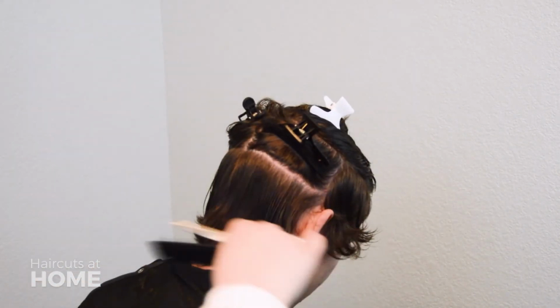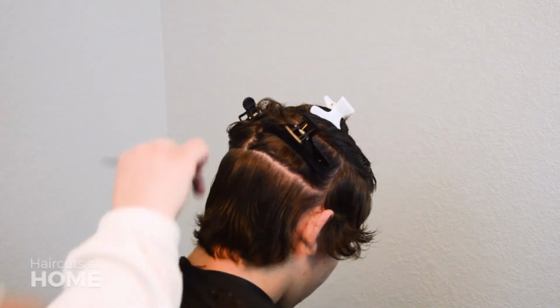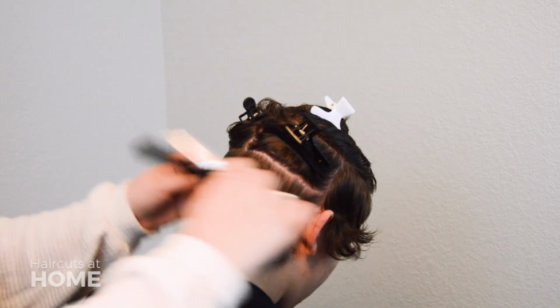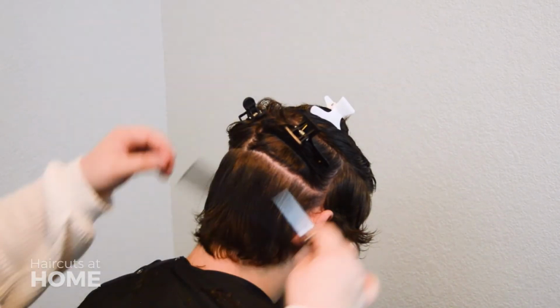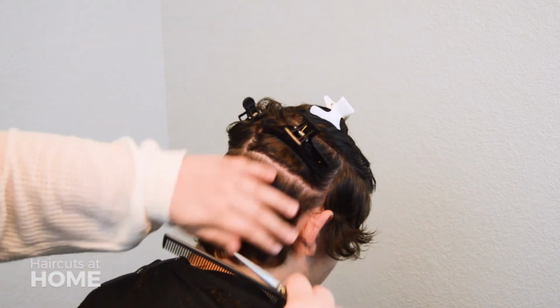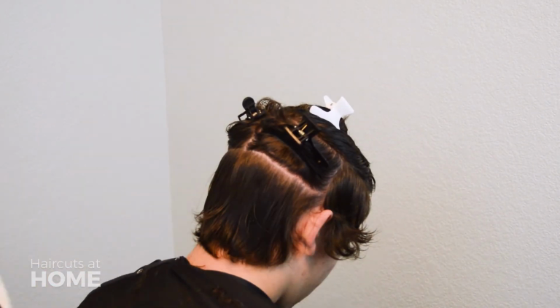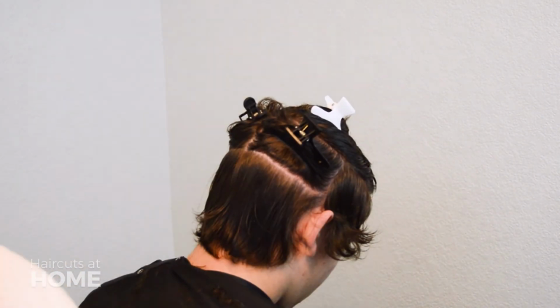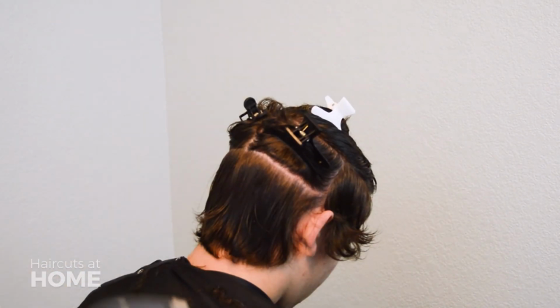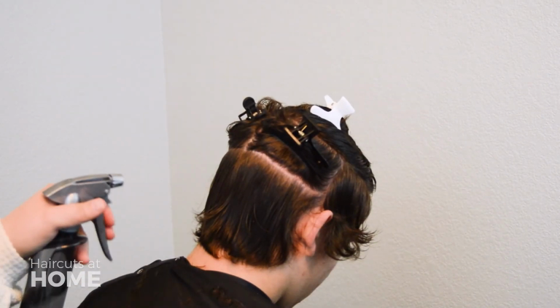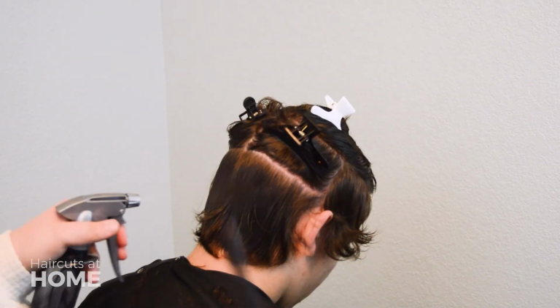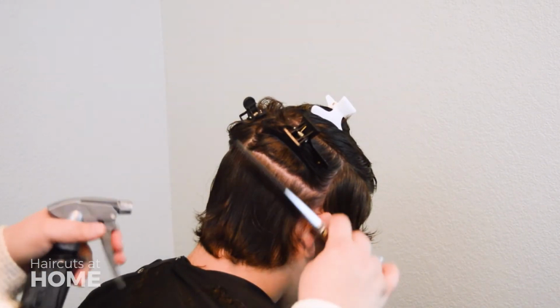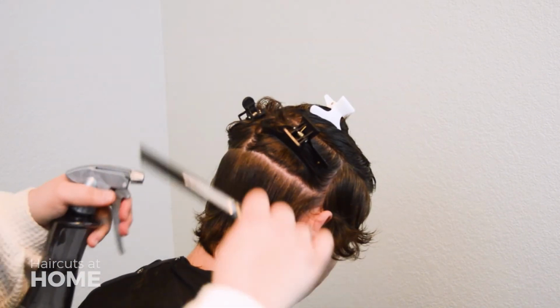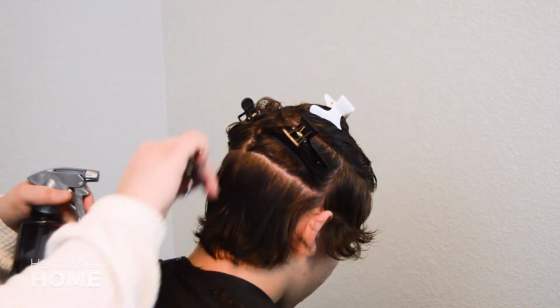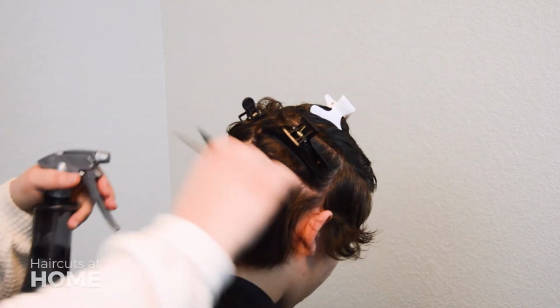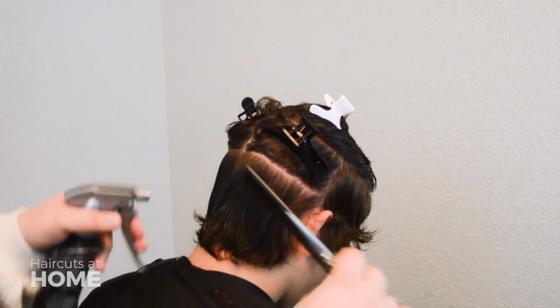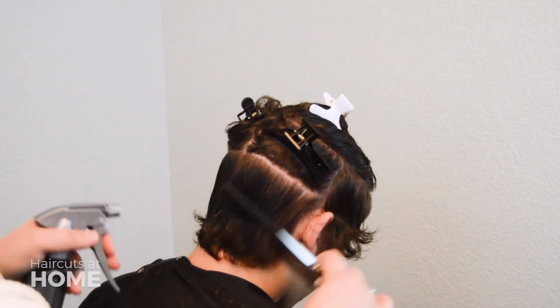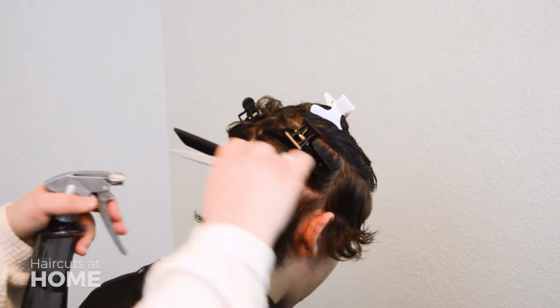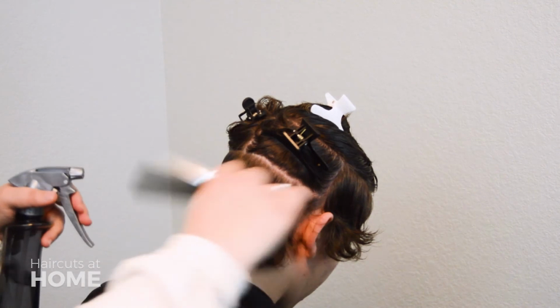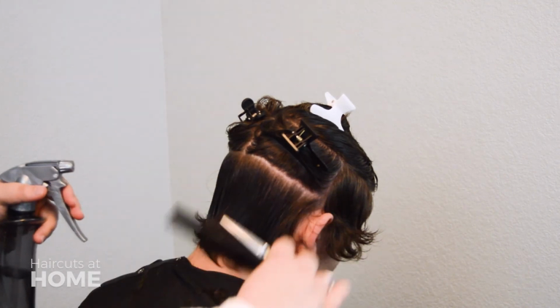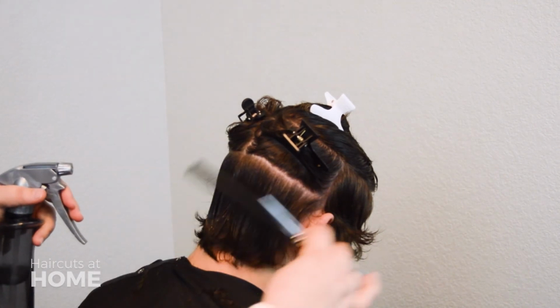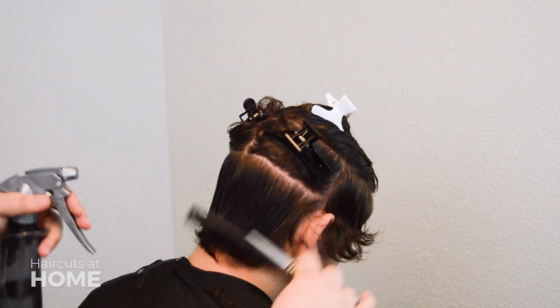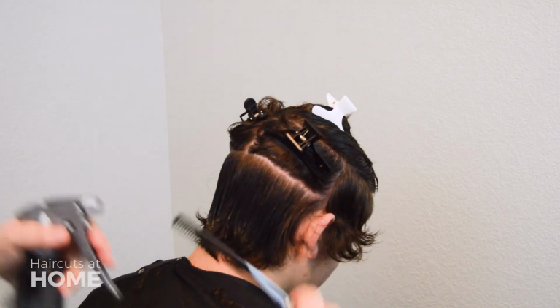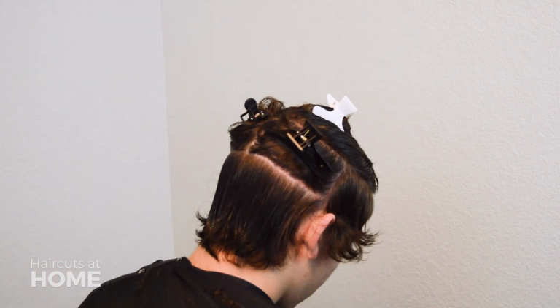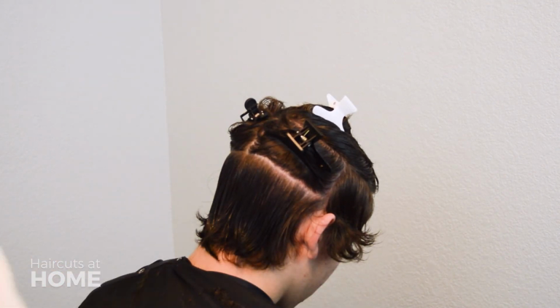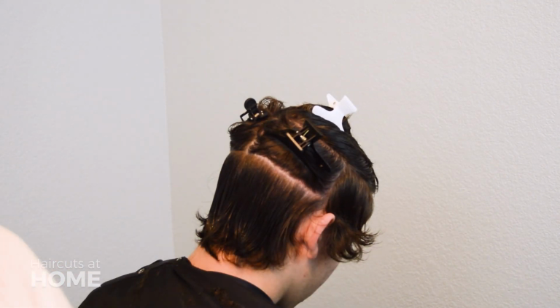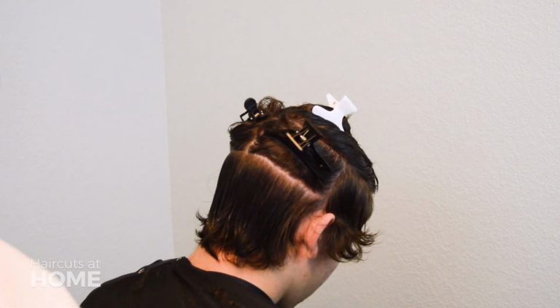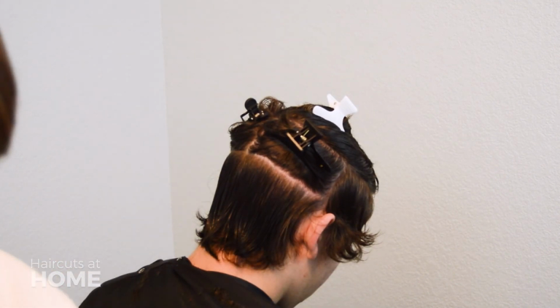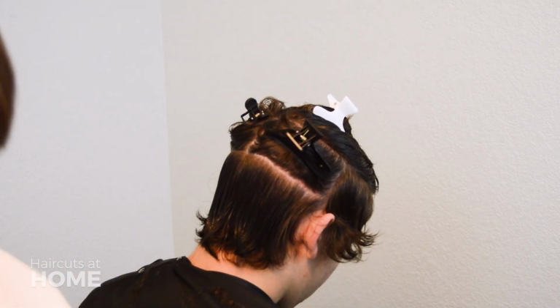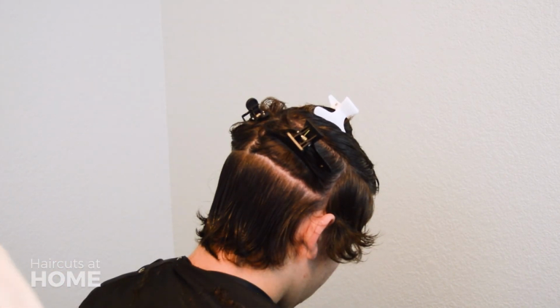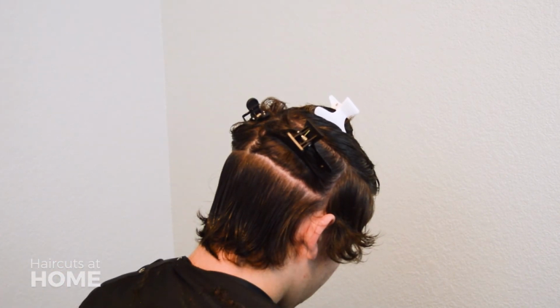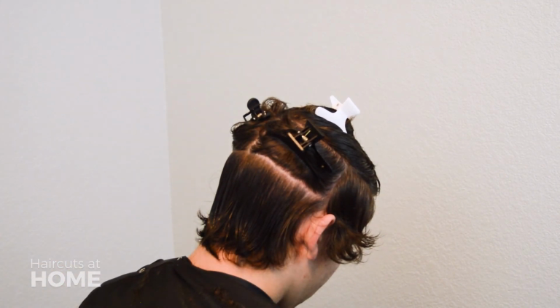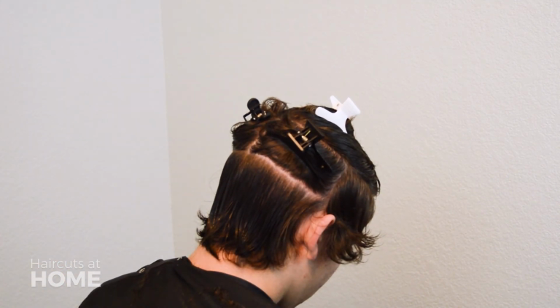In the next video you will continue layering the back. I will see you there.